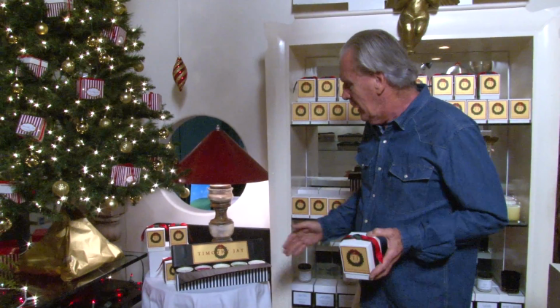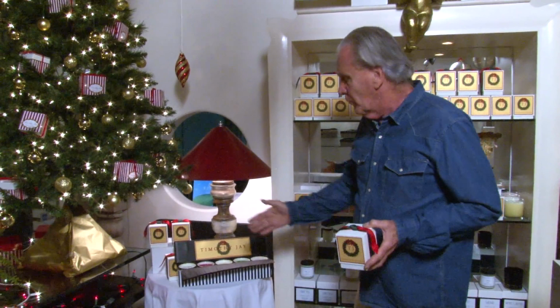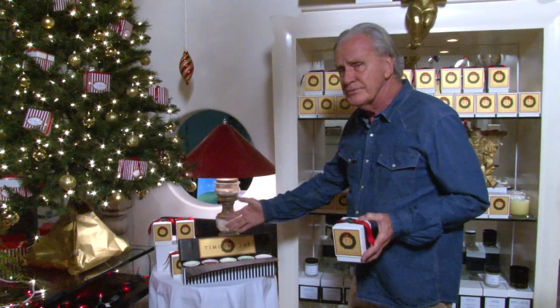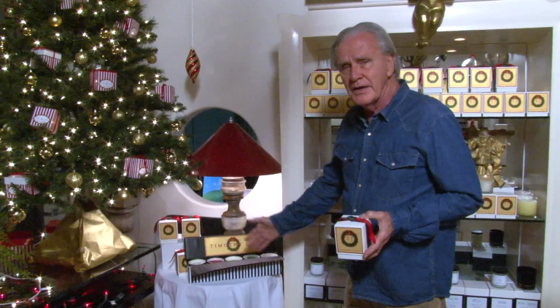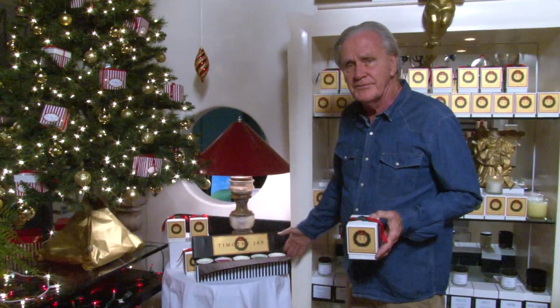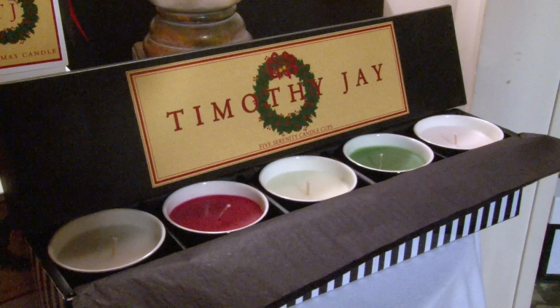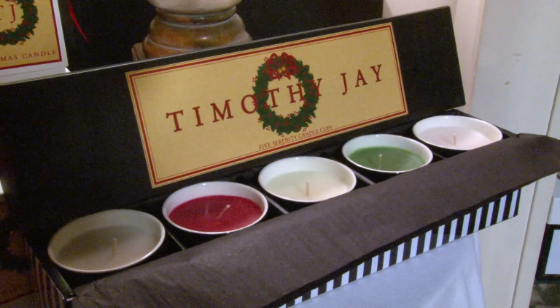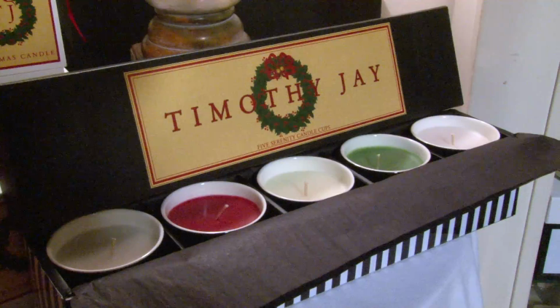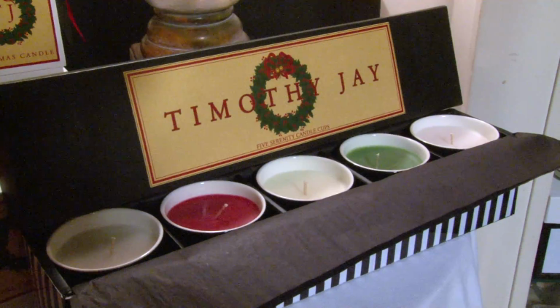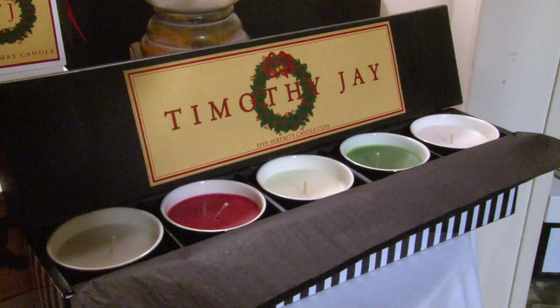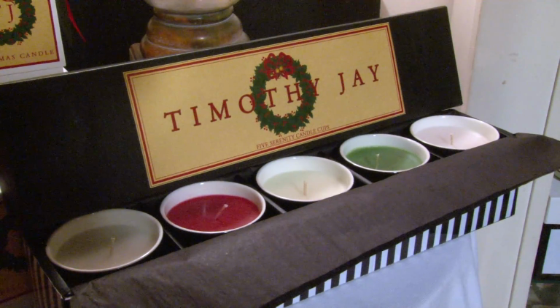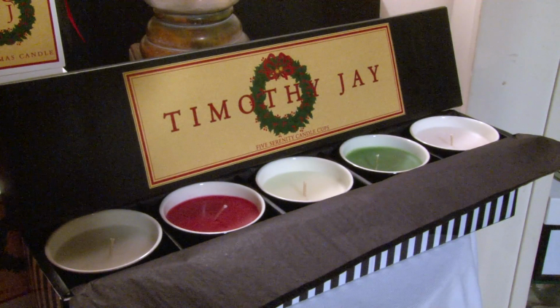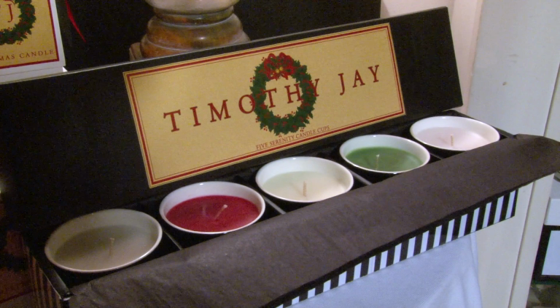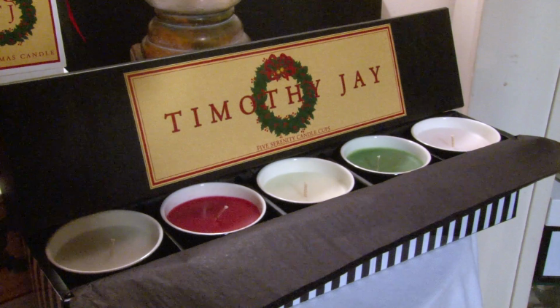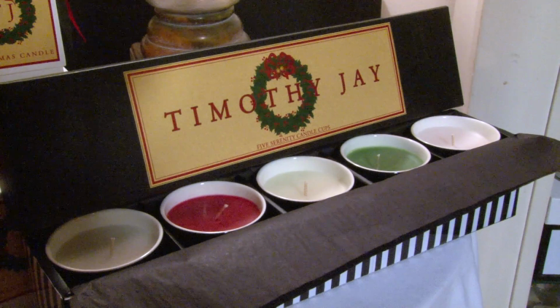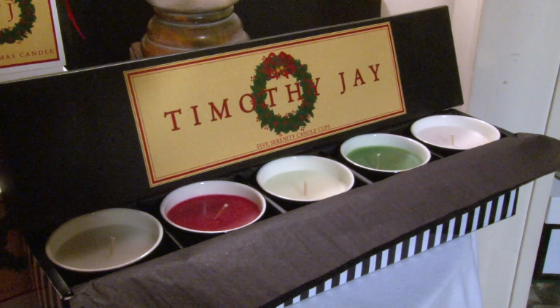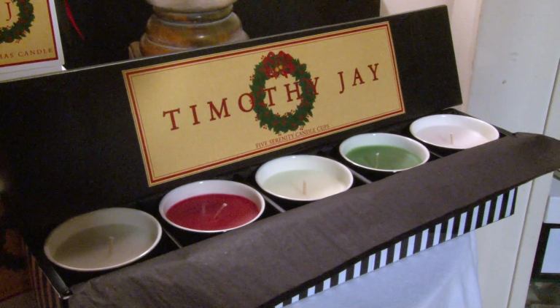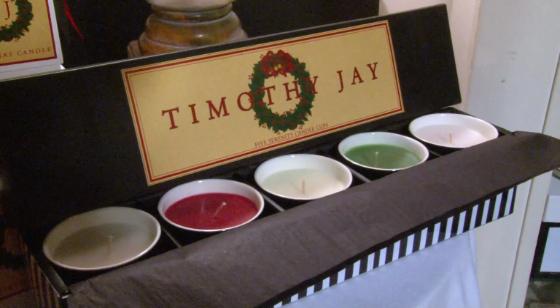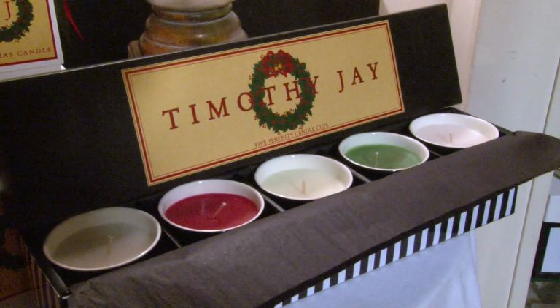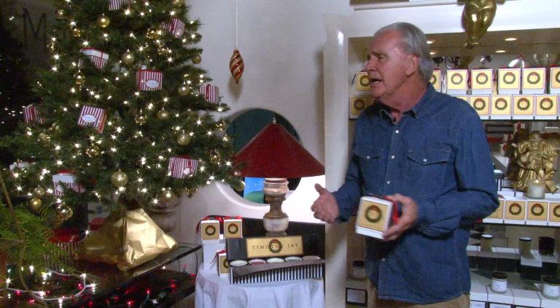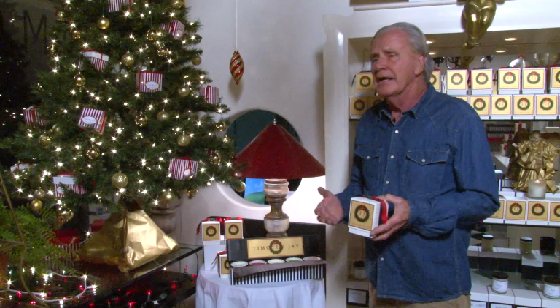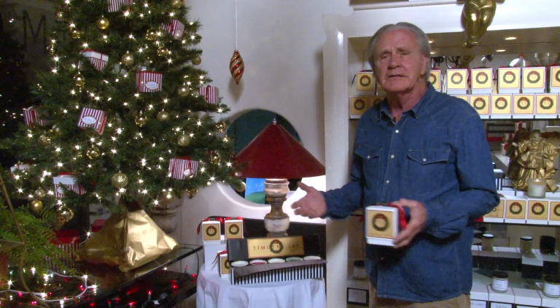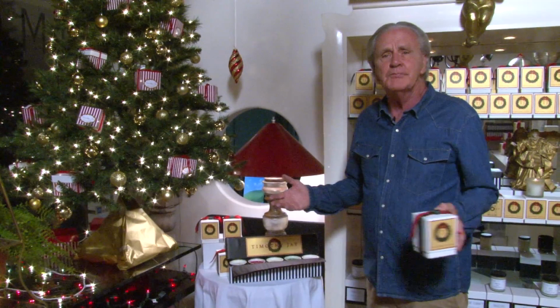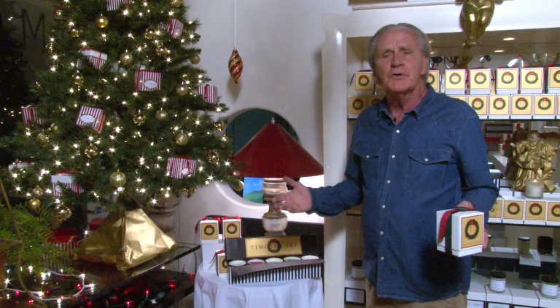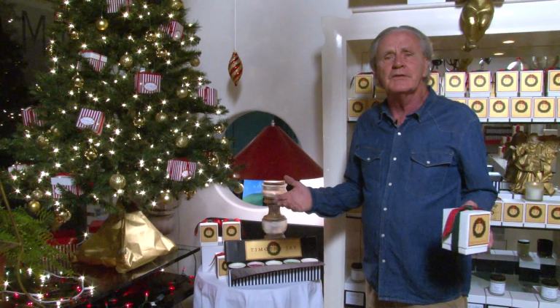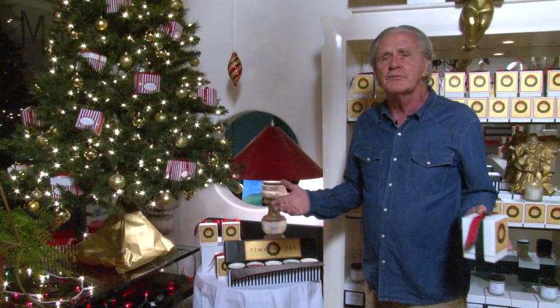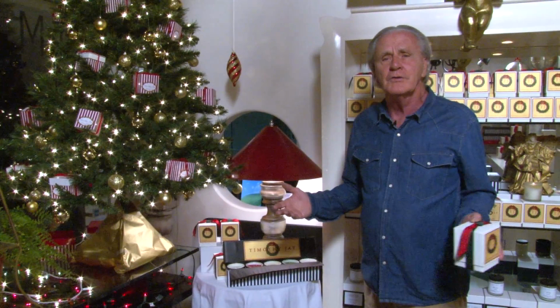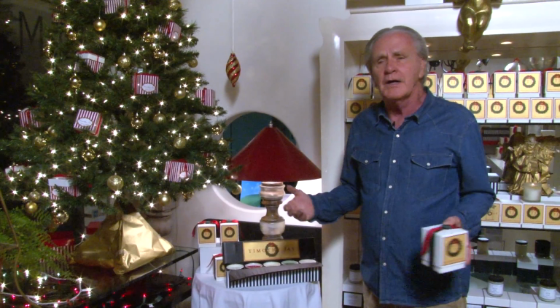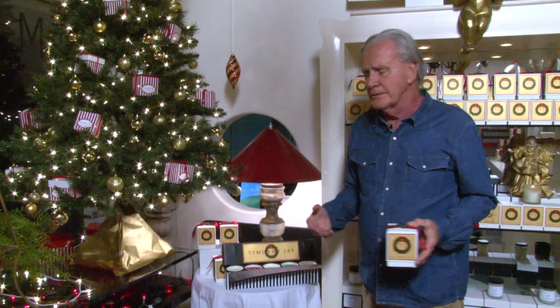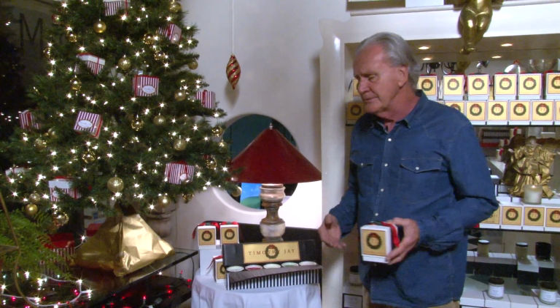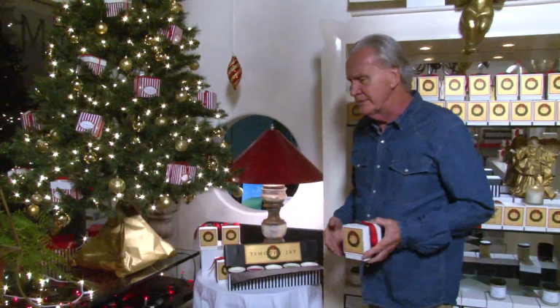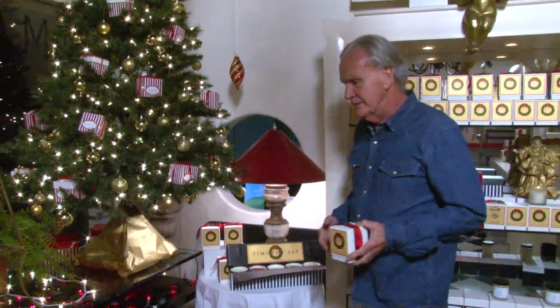We also have a five pack. The five pack is perfect for every room in the house and it will keep you going through the whole holiday season.